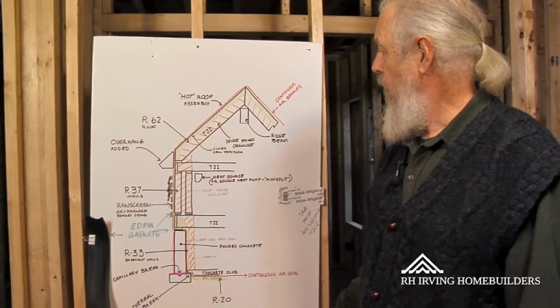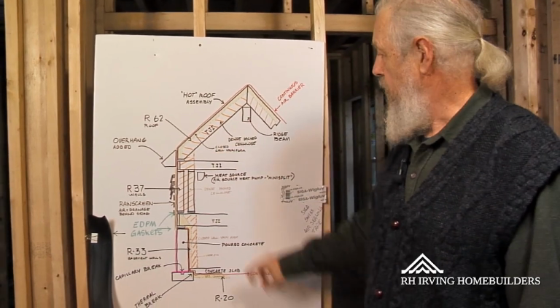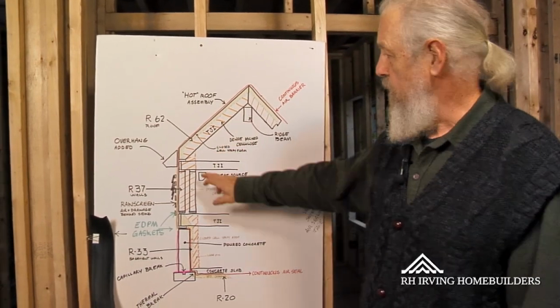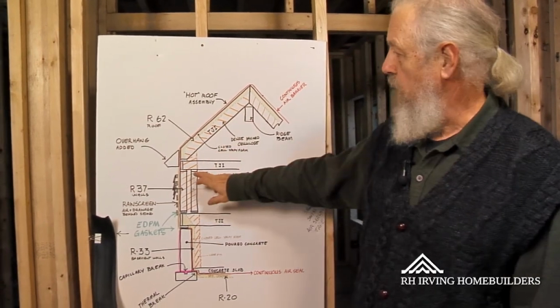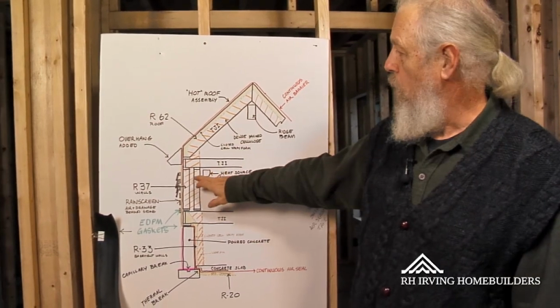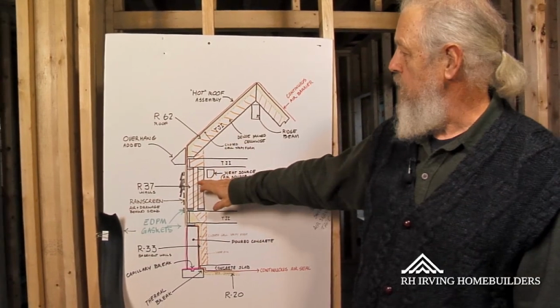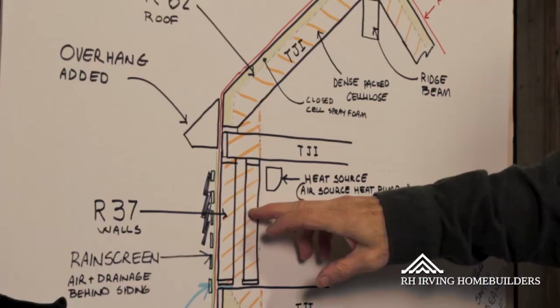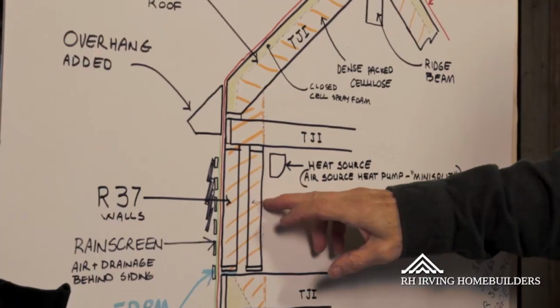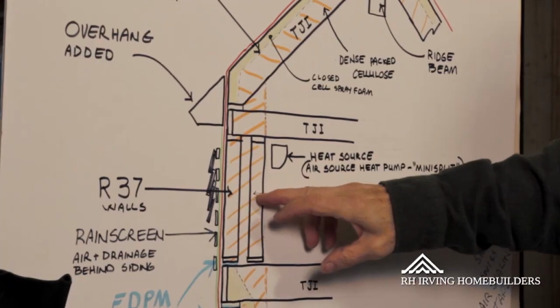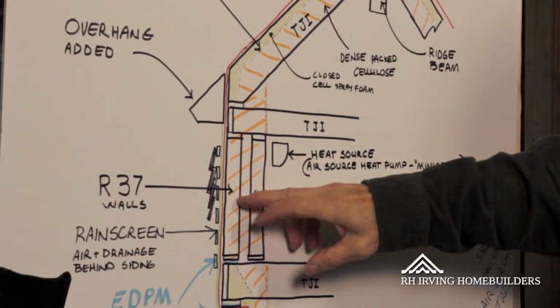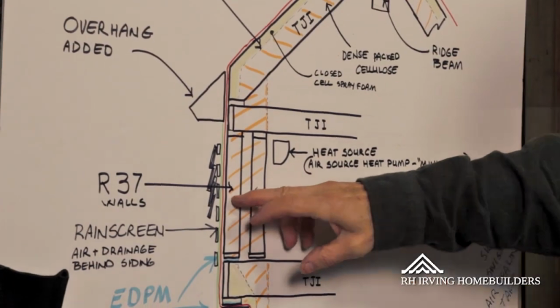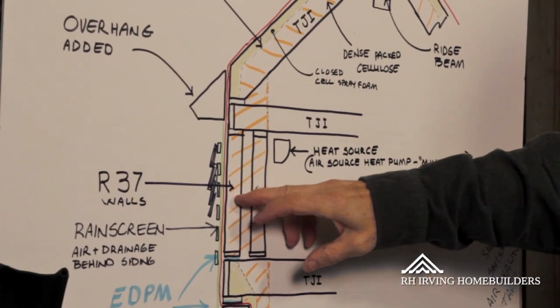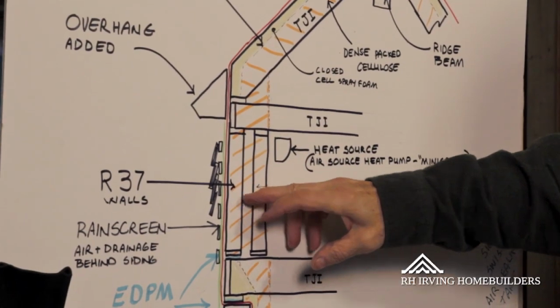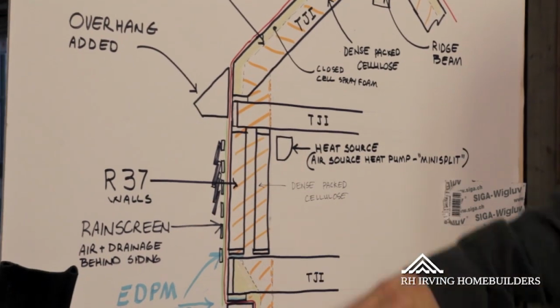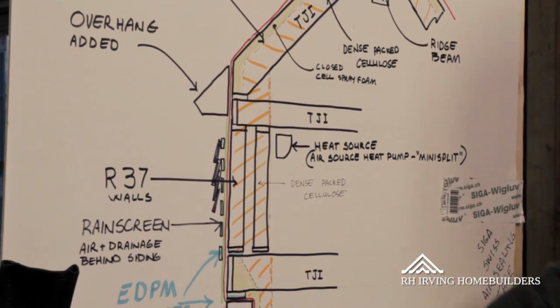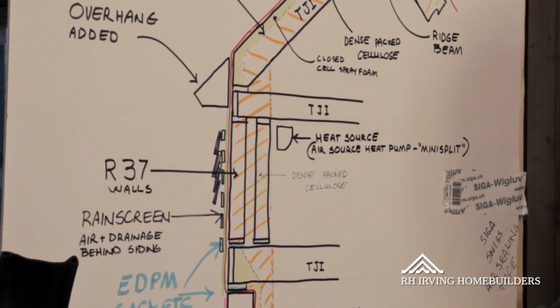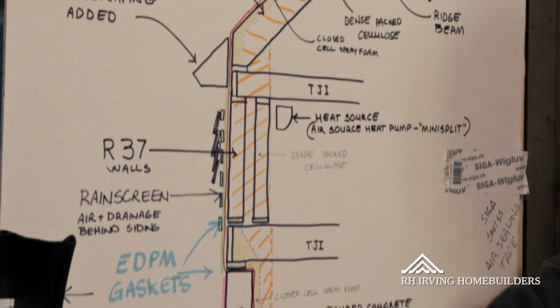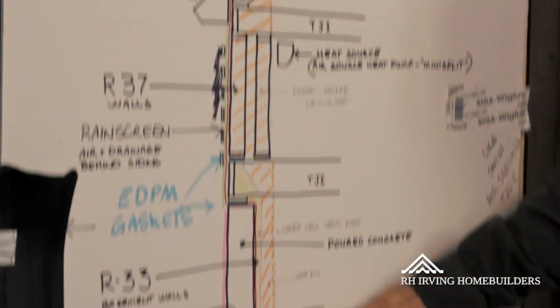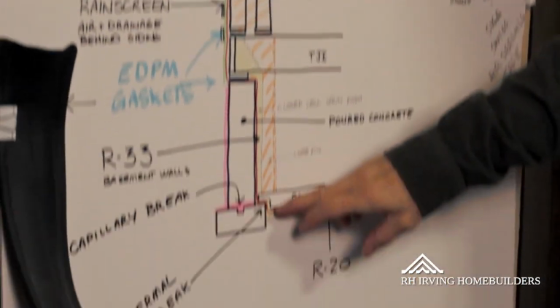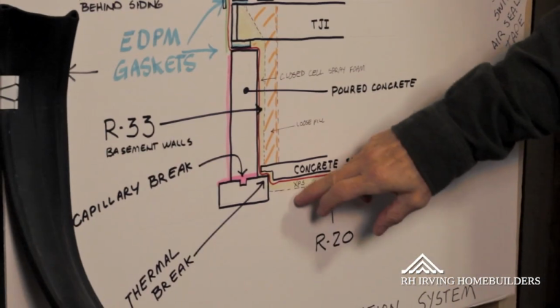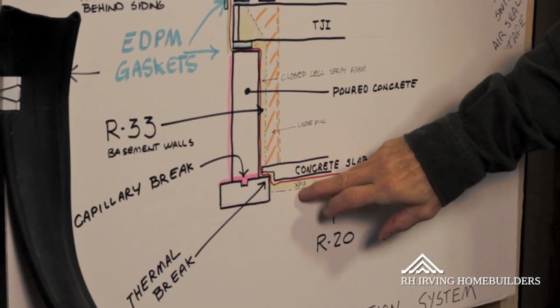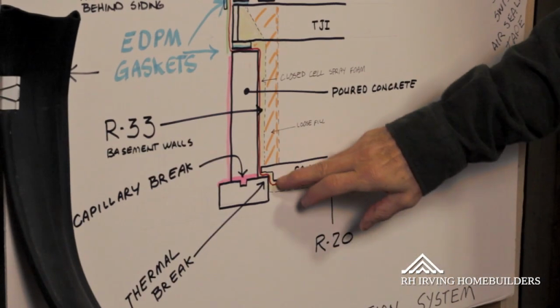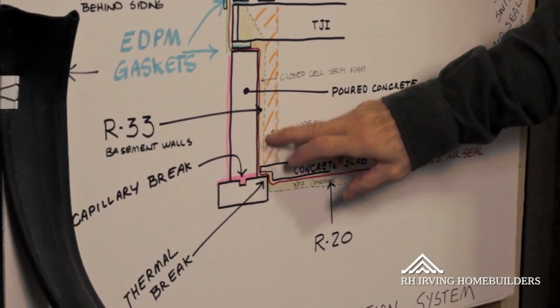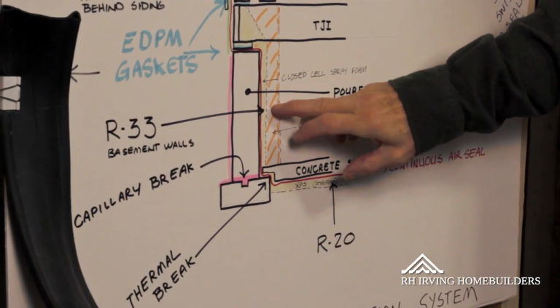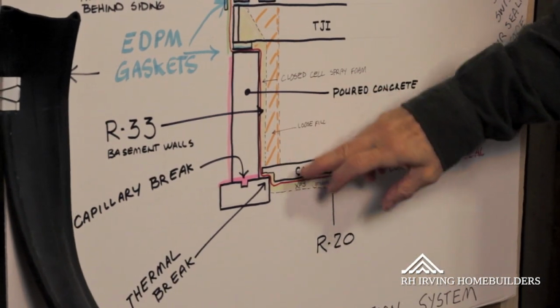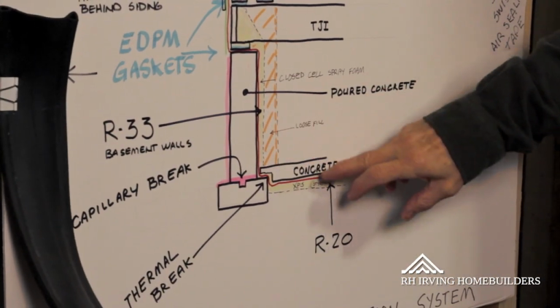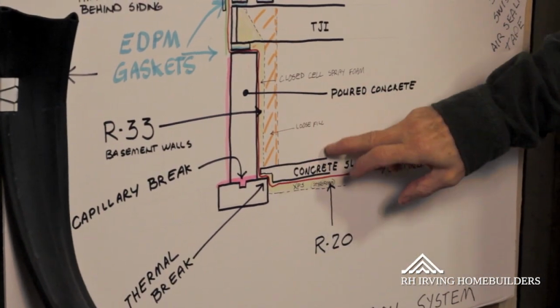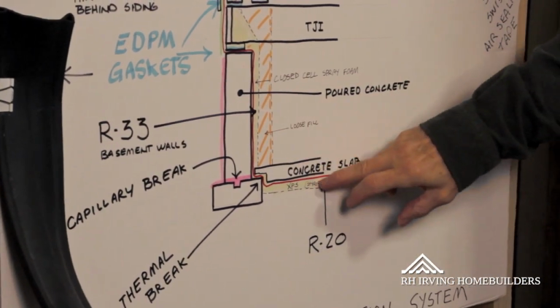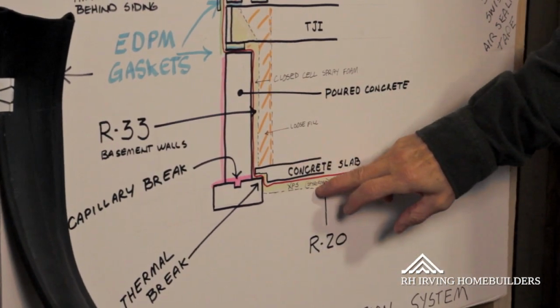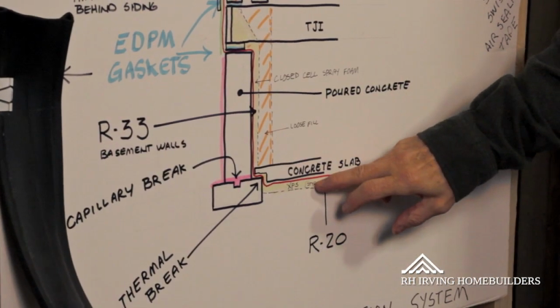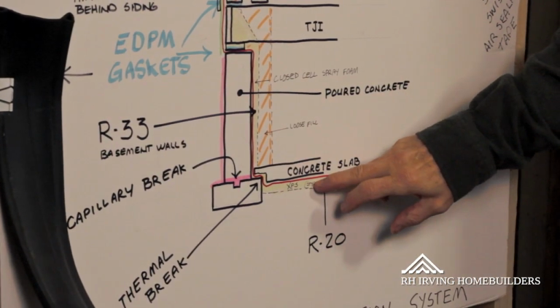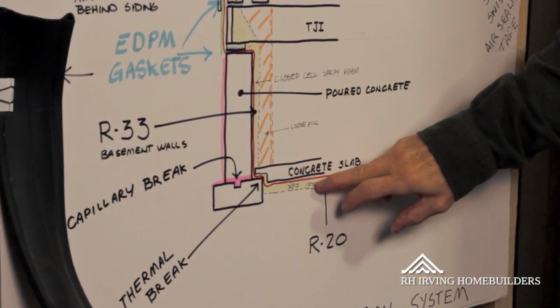The double stud walls minimize the bridging through the walls, and the foam insulation minimizes the bridging through the concrete.